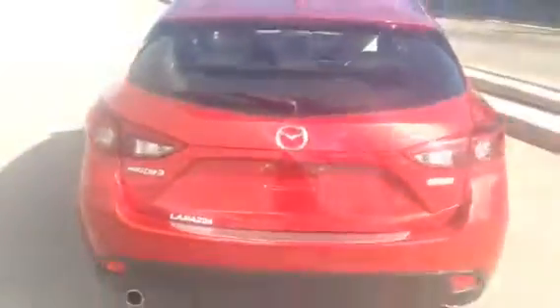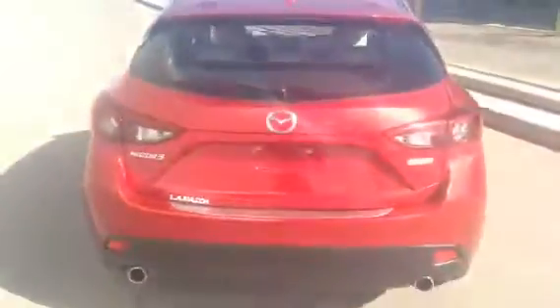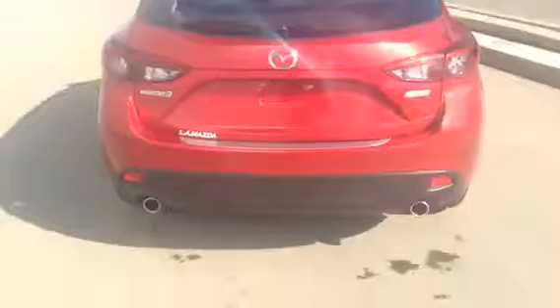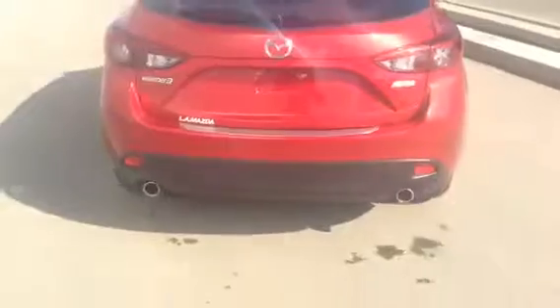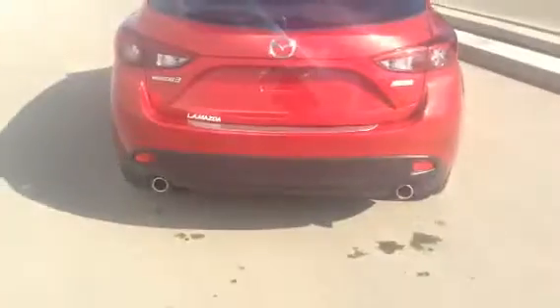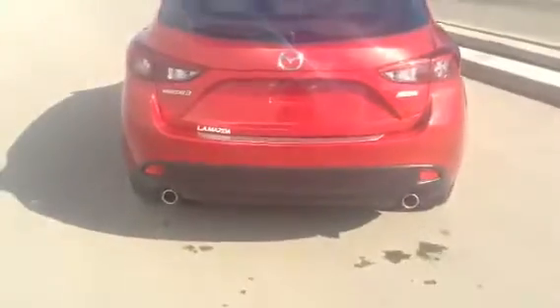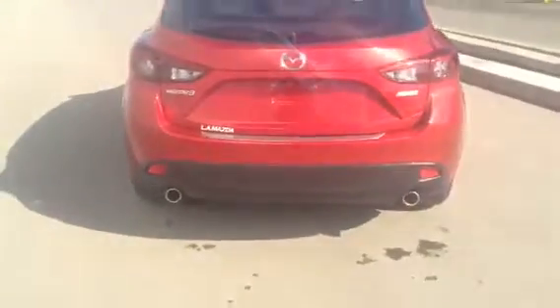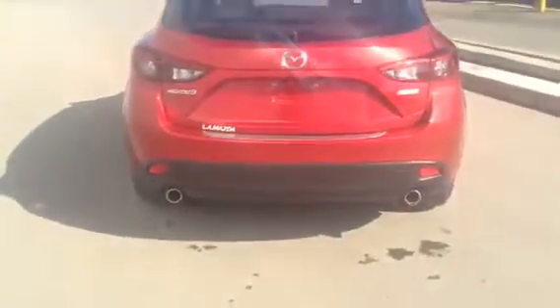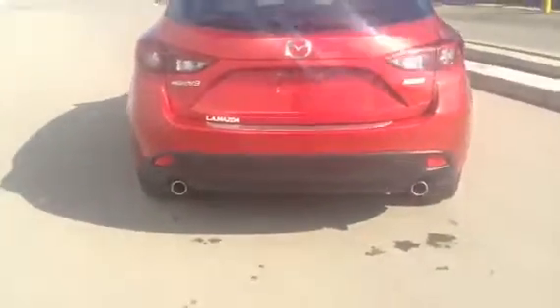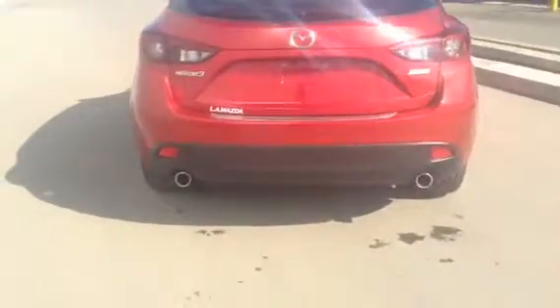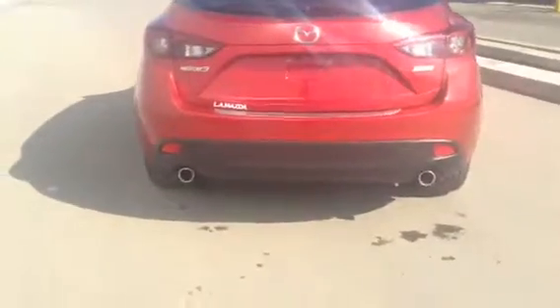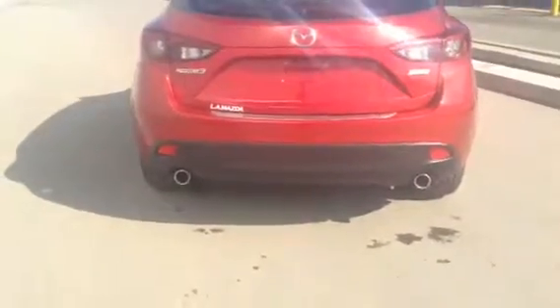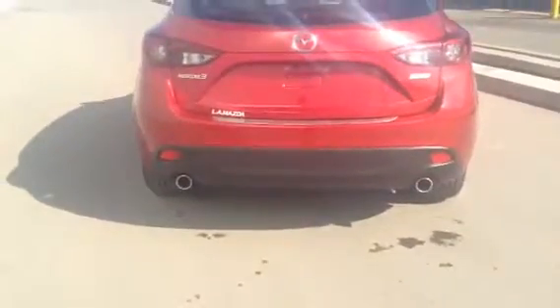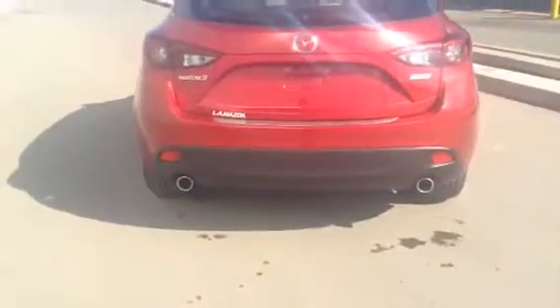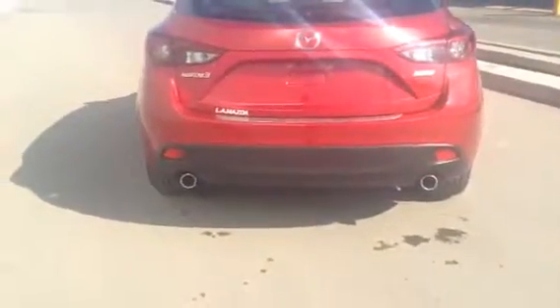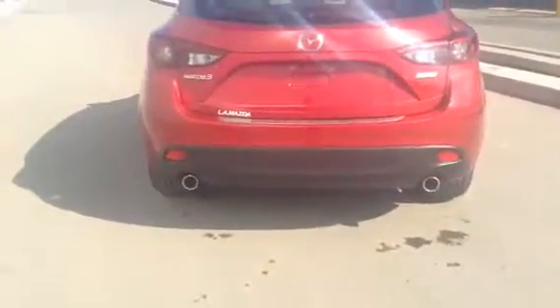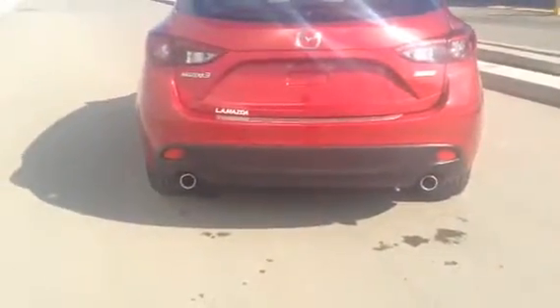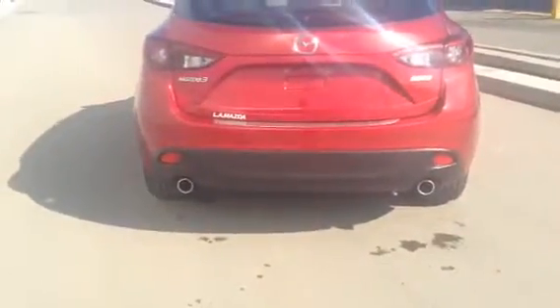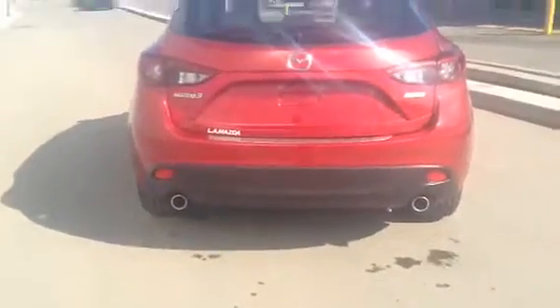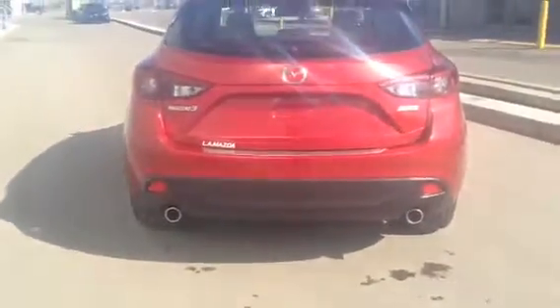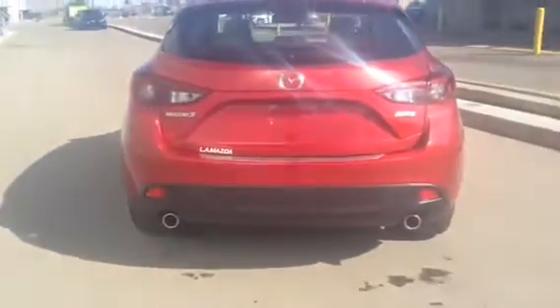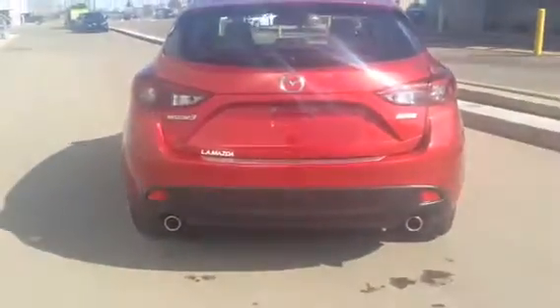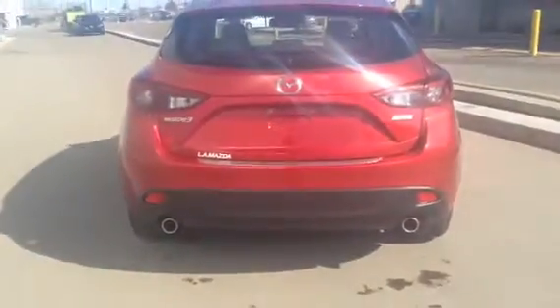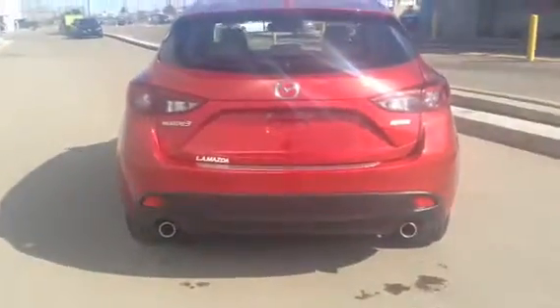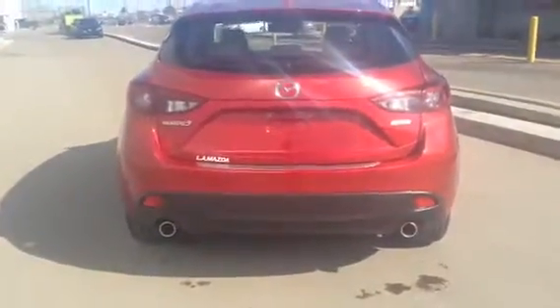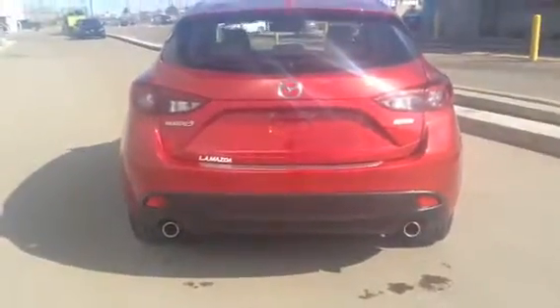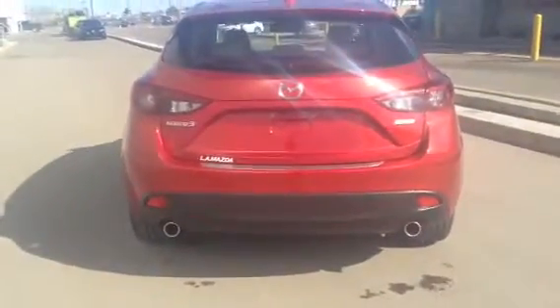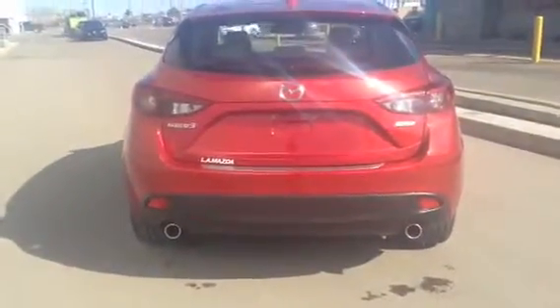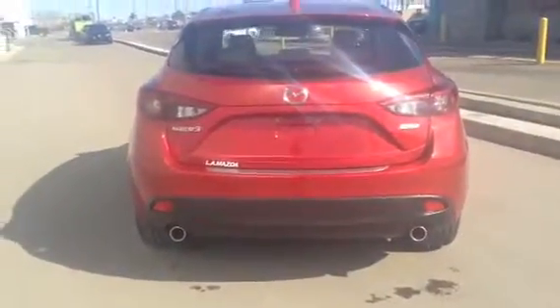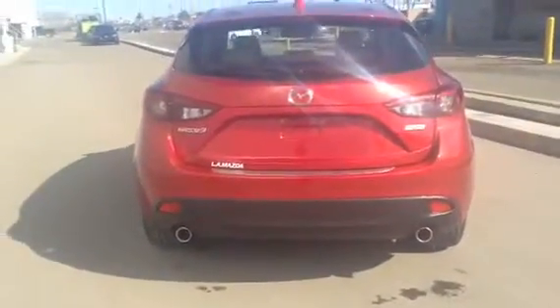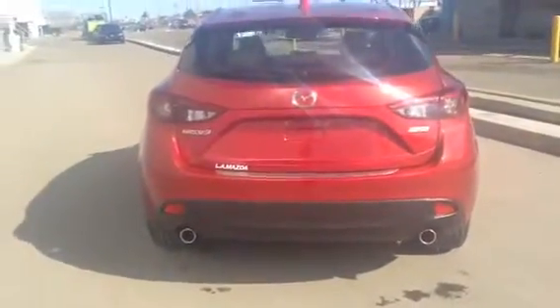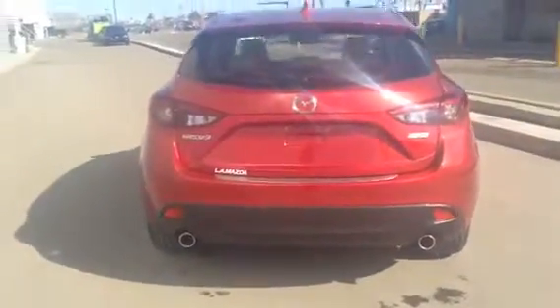That's how the back looks — you can see the dual exhaust and the diffuser. It does look really nice, nice and aggressive.